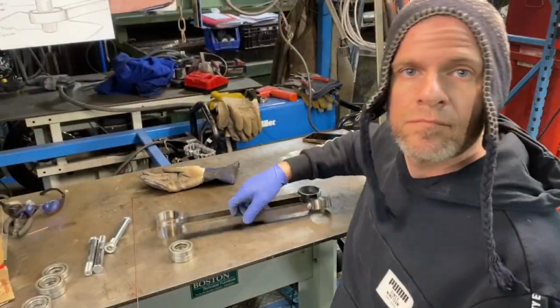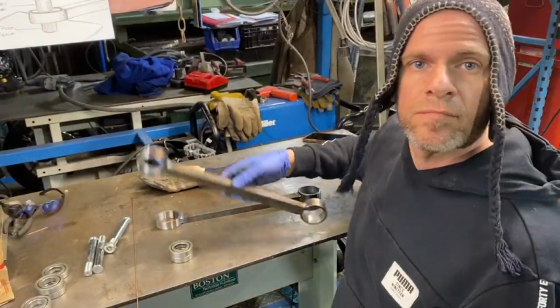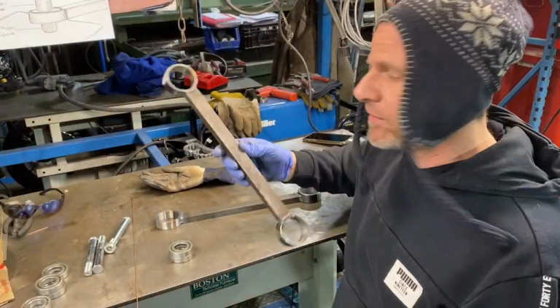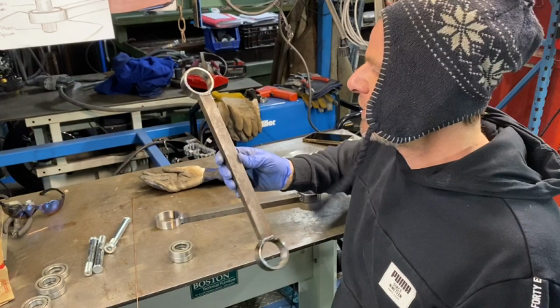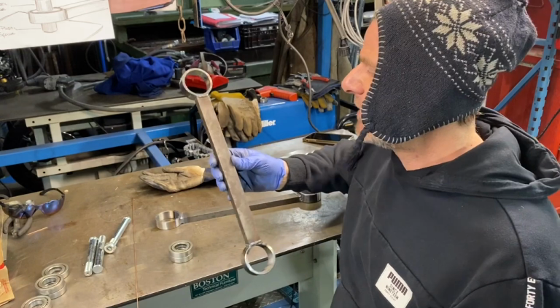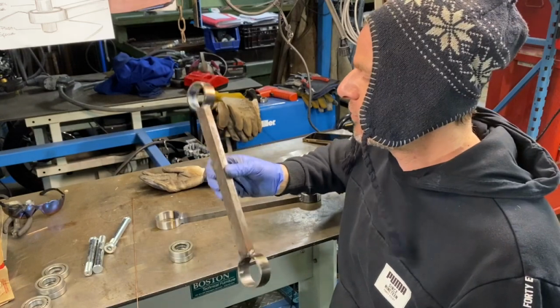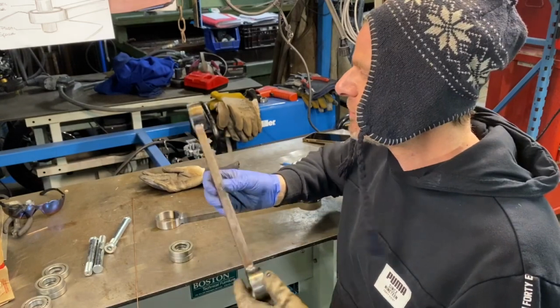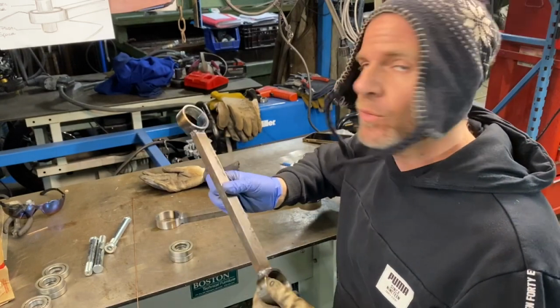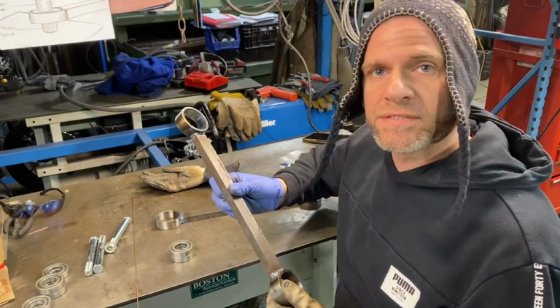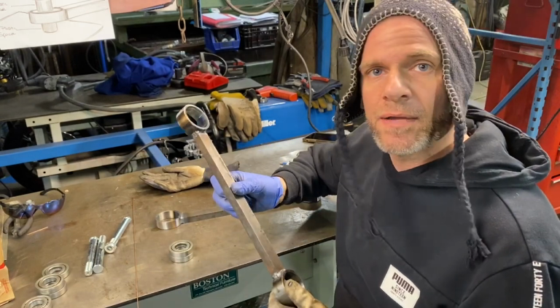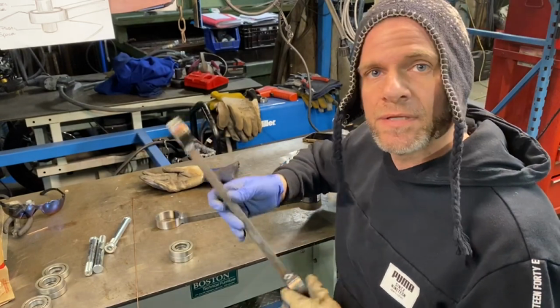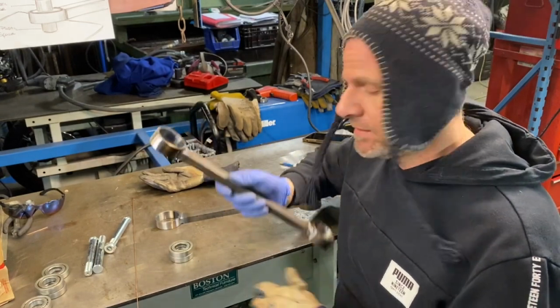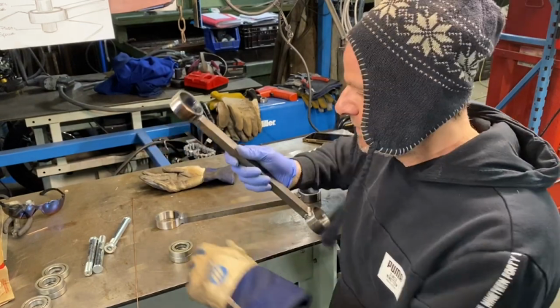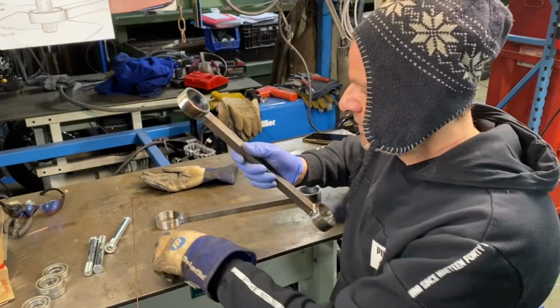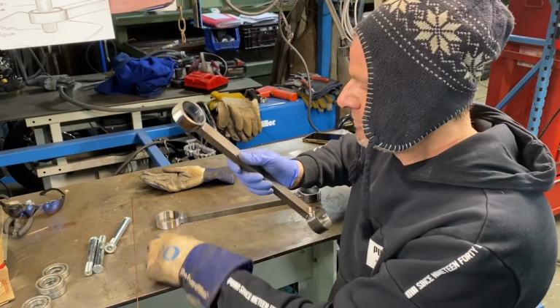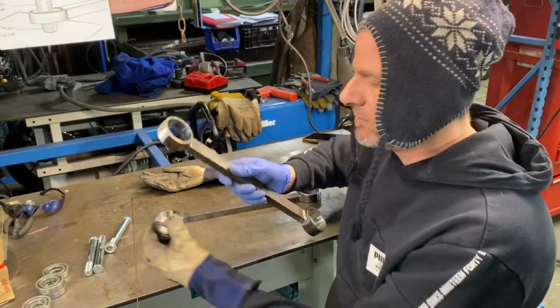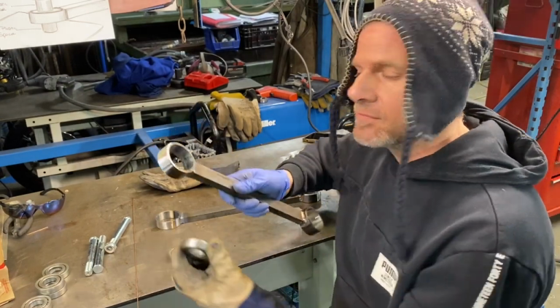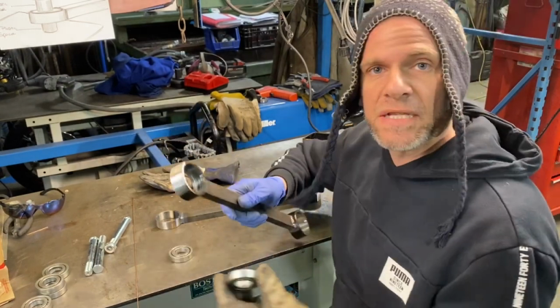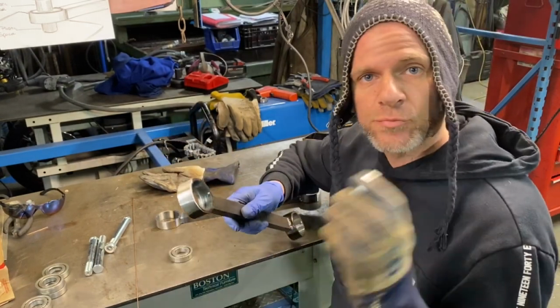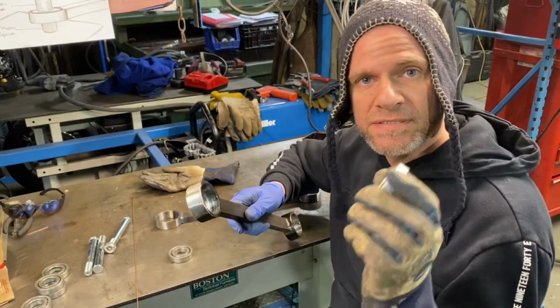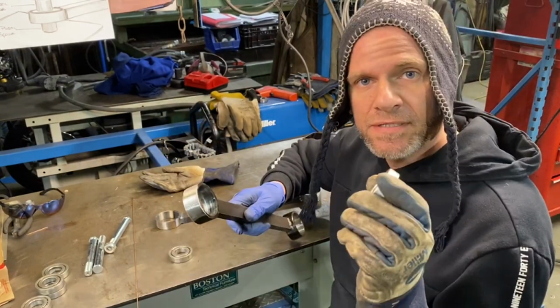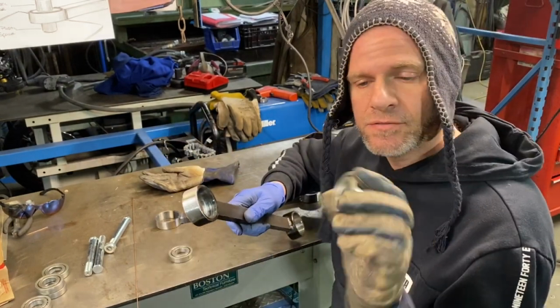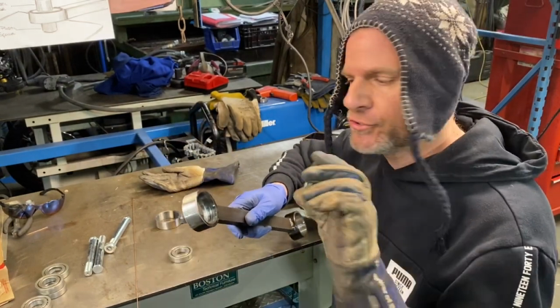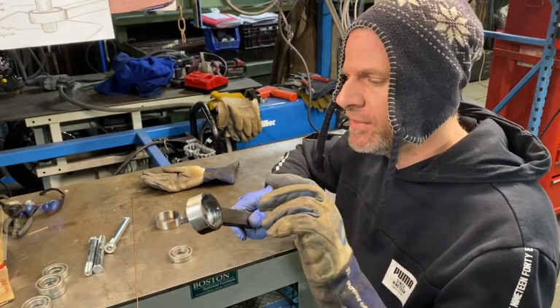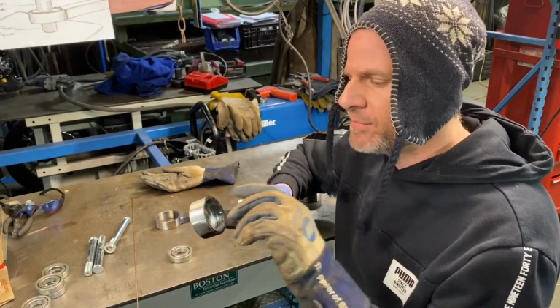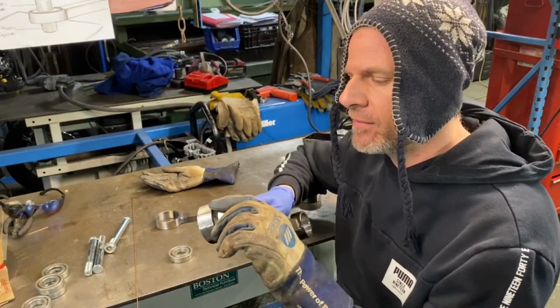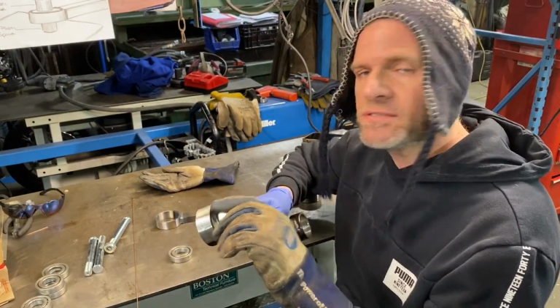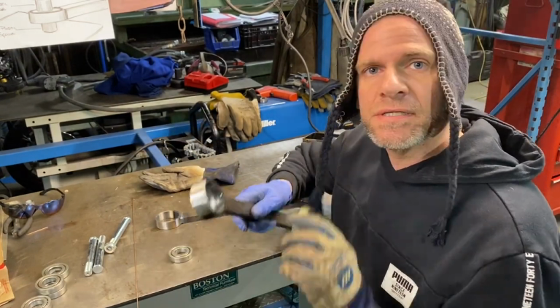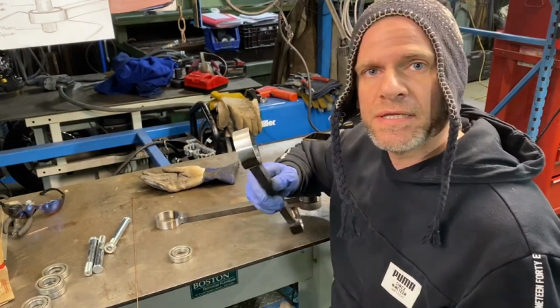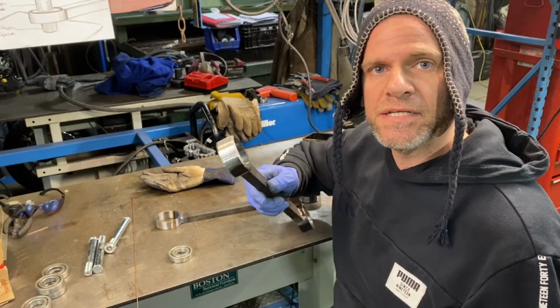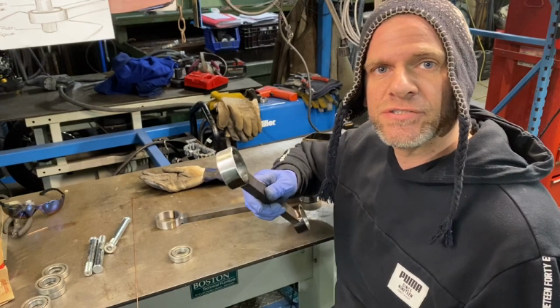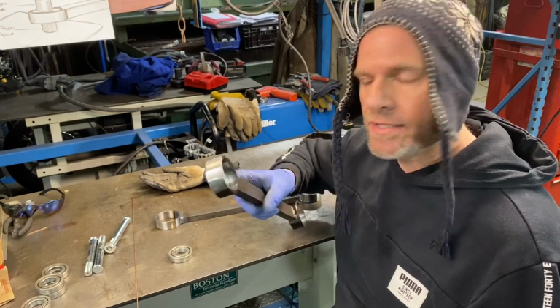Now that we have our parts welded up, let's press in two of these bearings on each side.